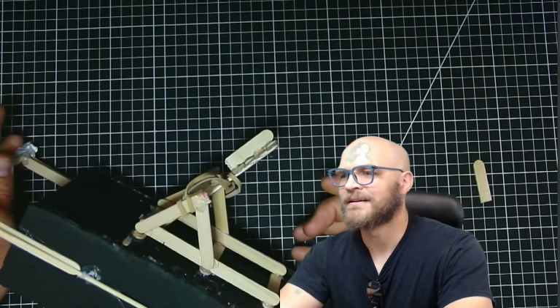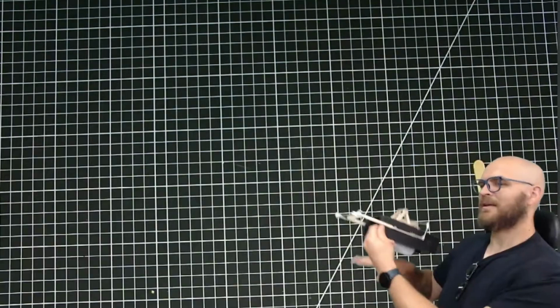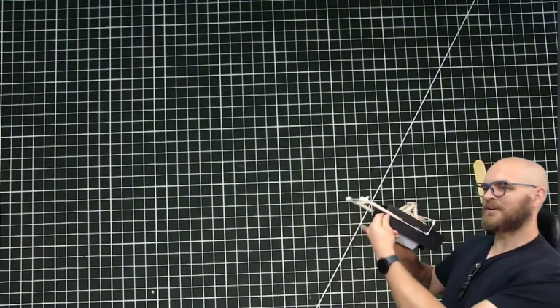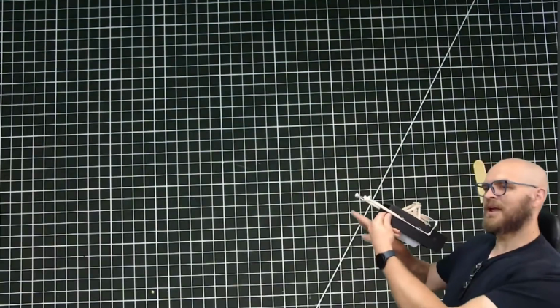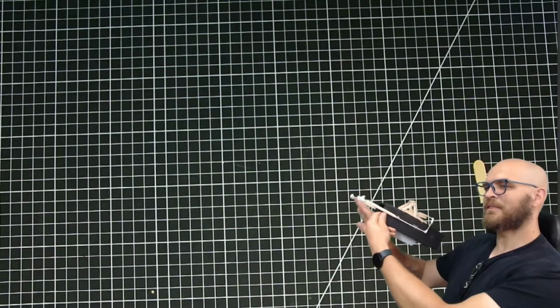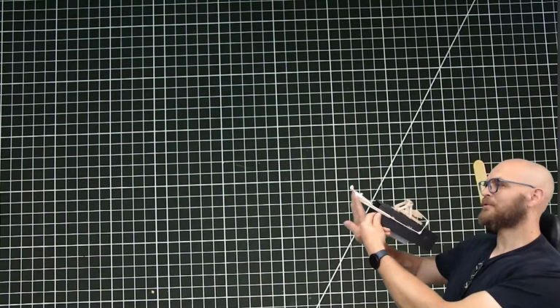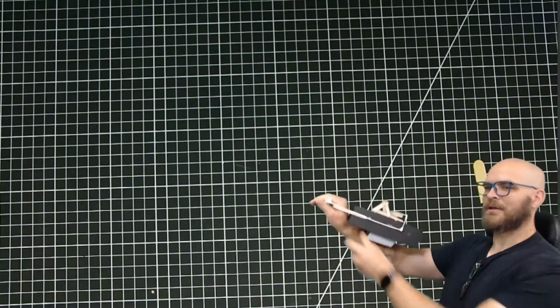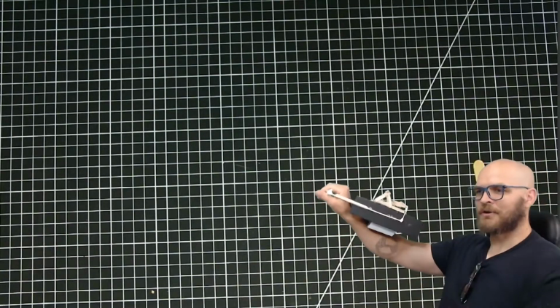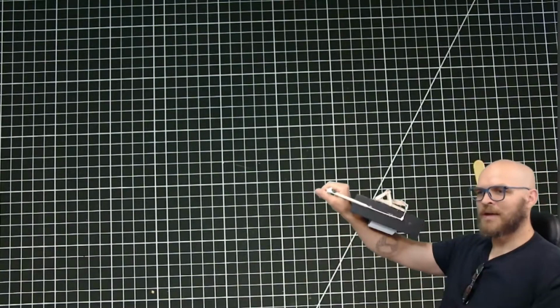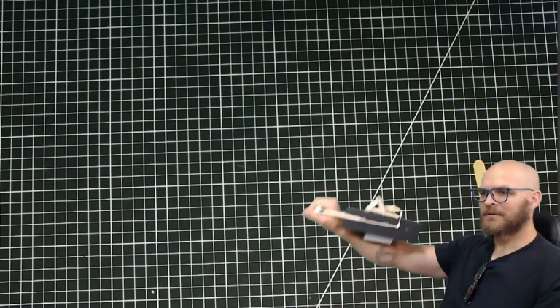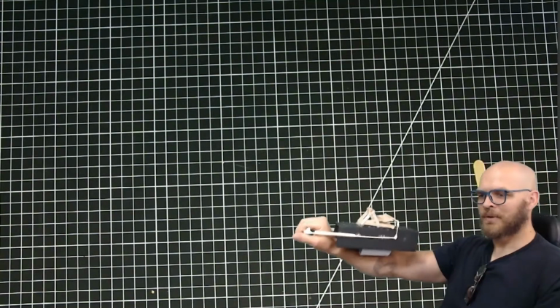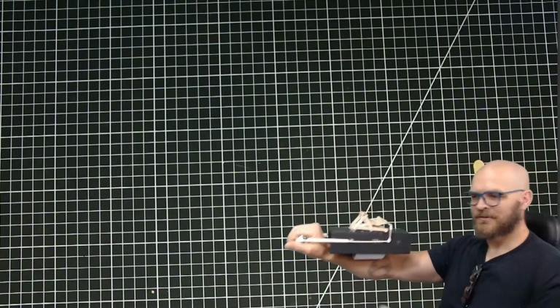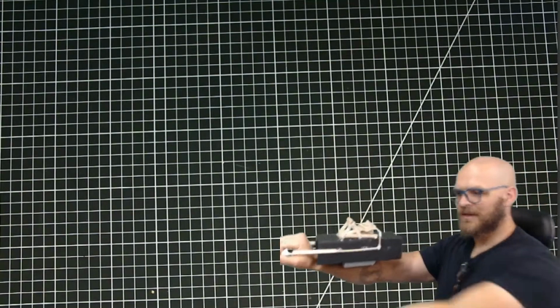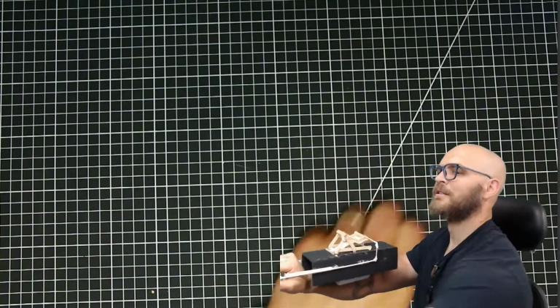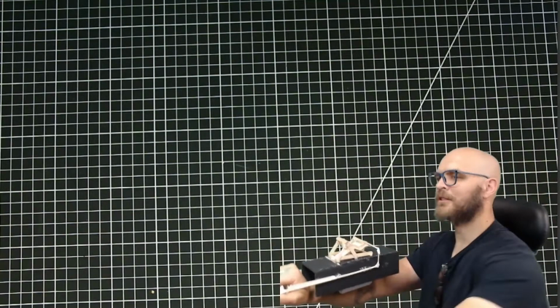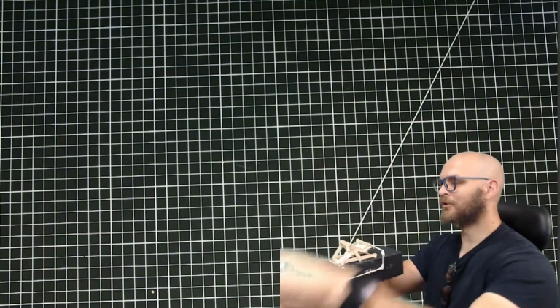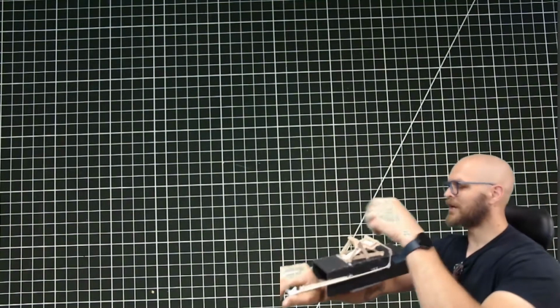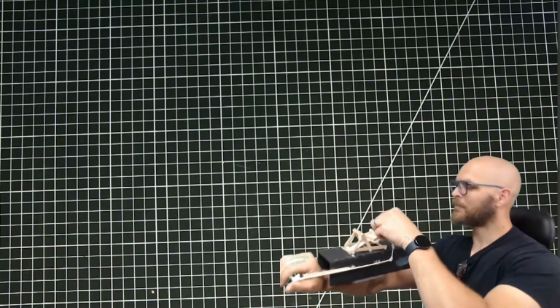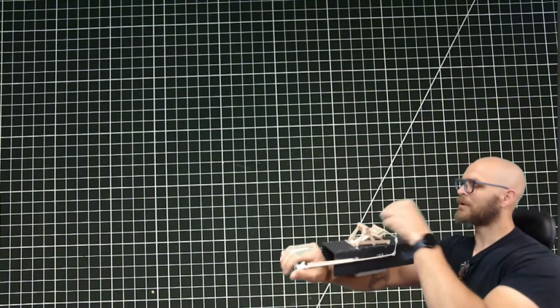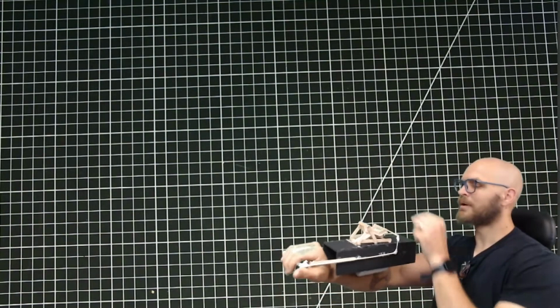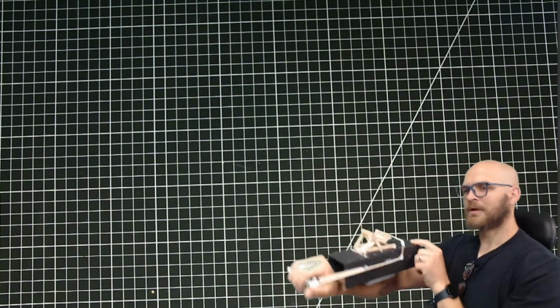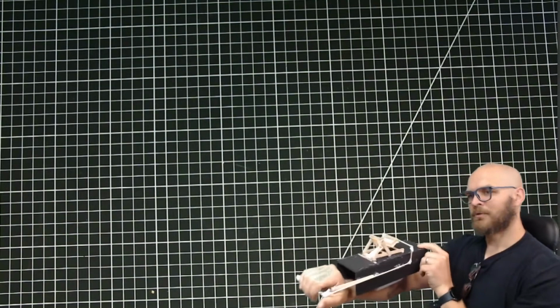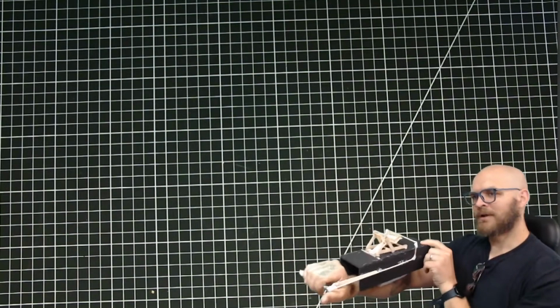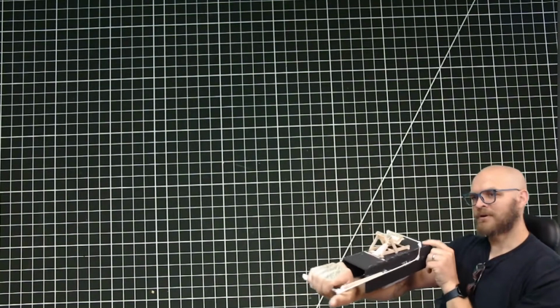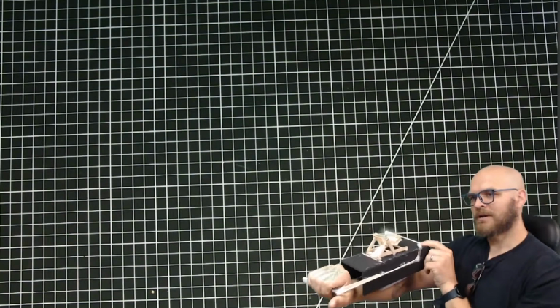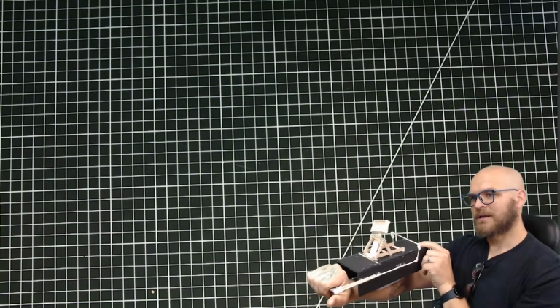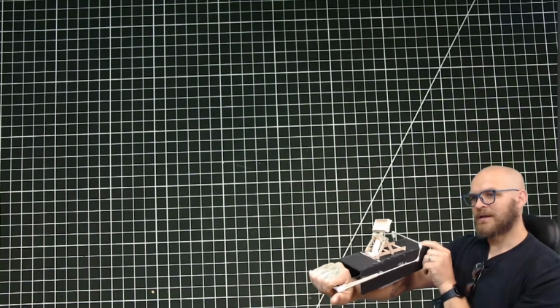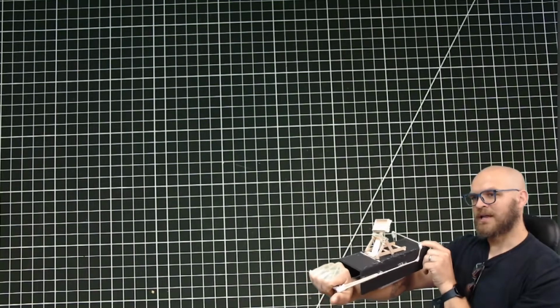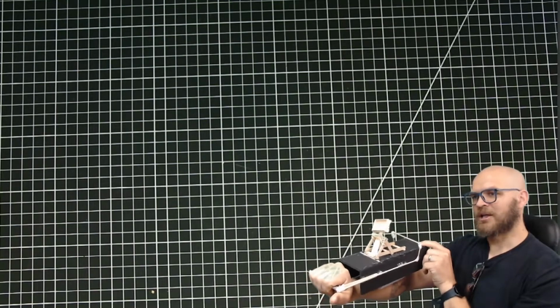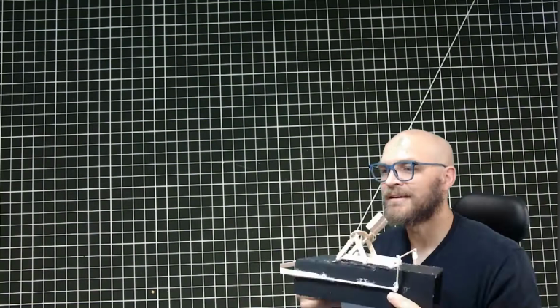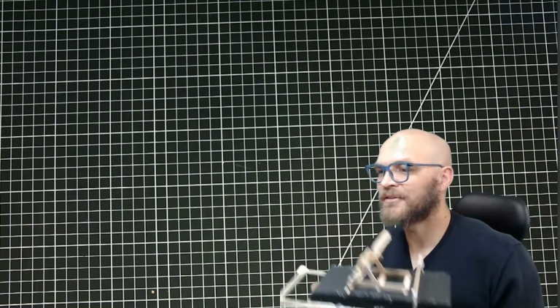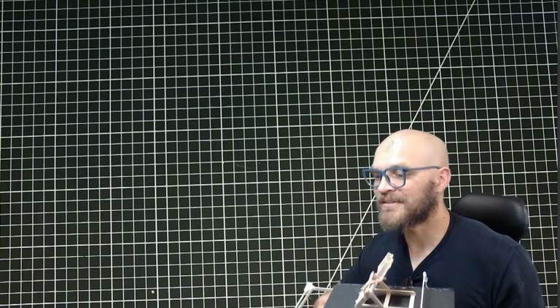Stick your hand through. You can grab onto the waist thing. Load it up with whatever. Launch. So let's get started.